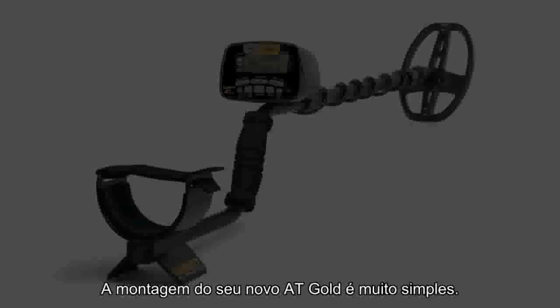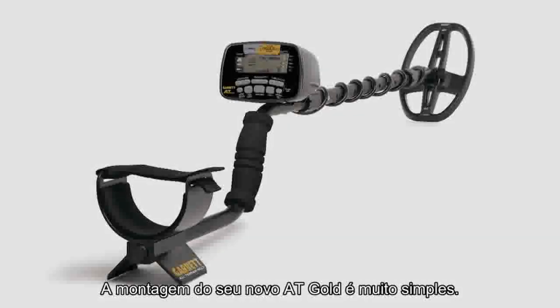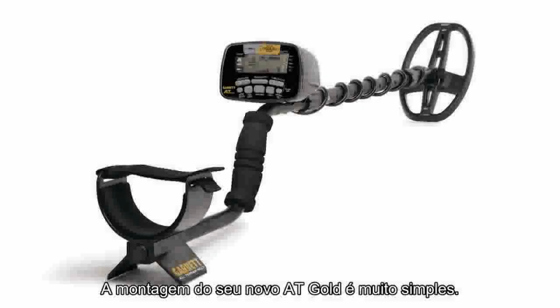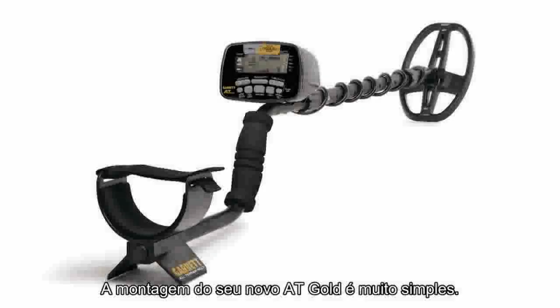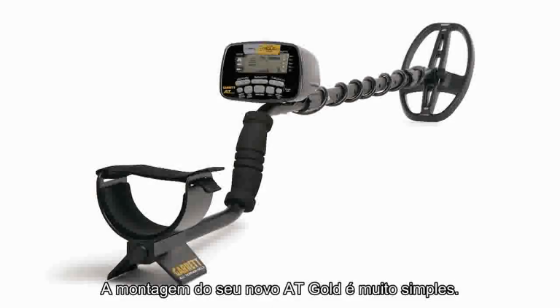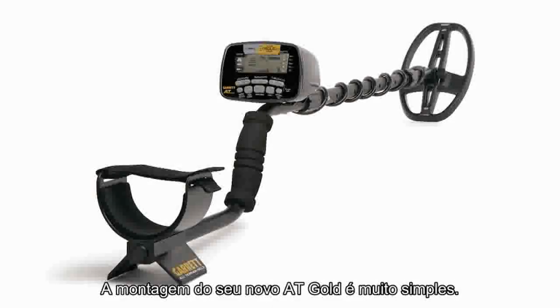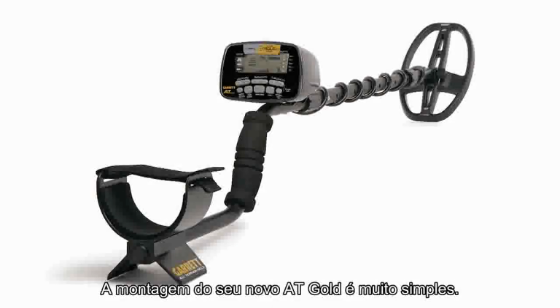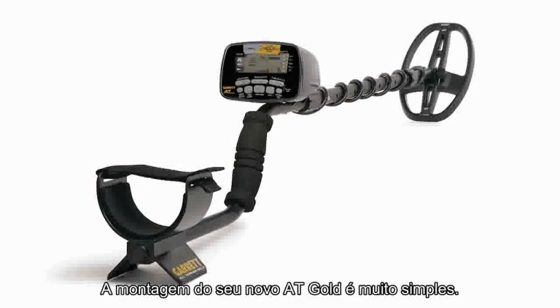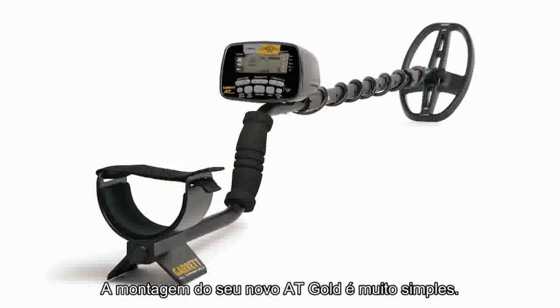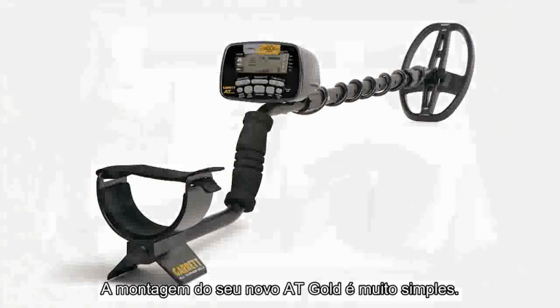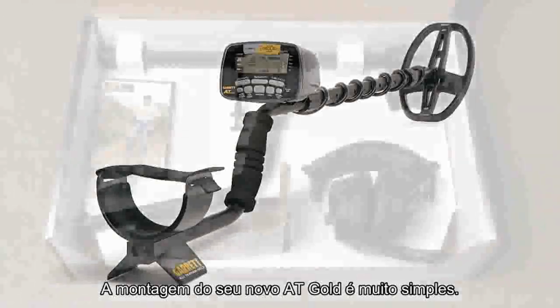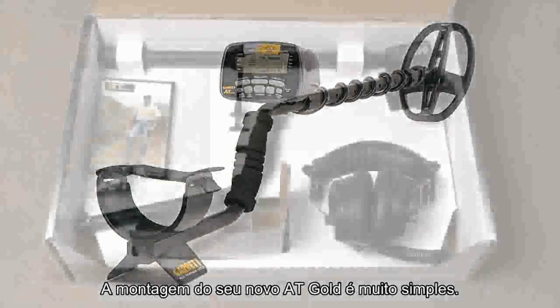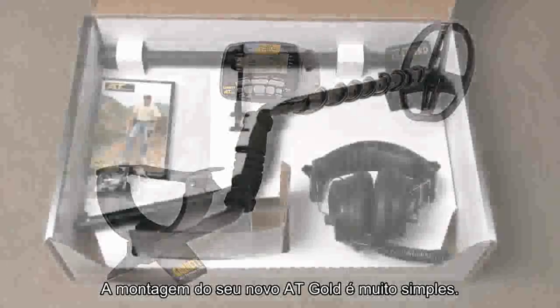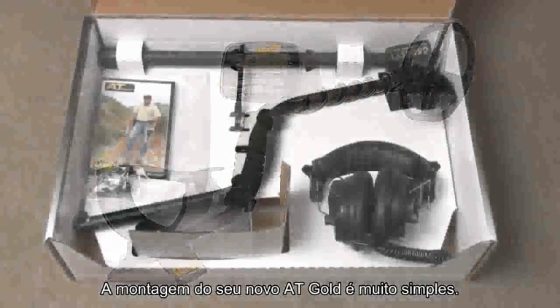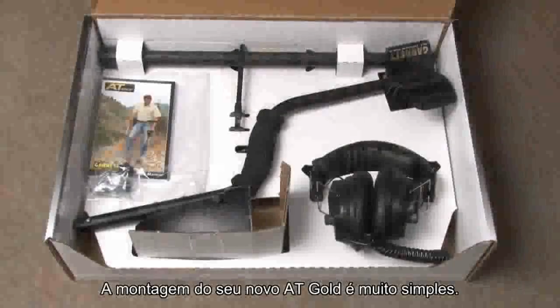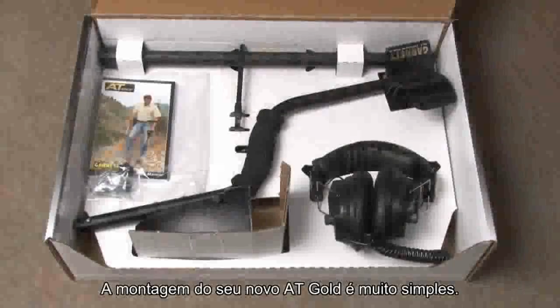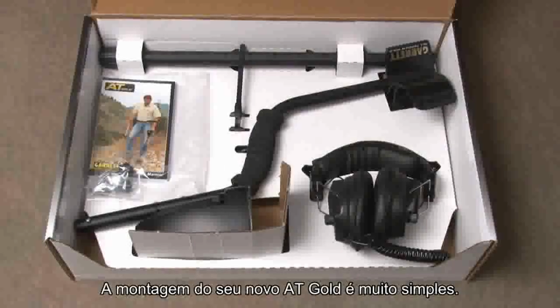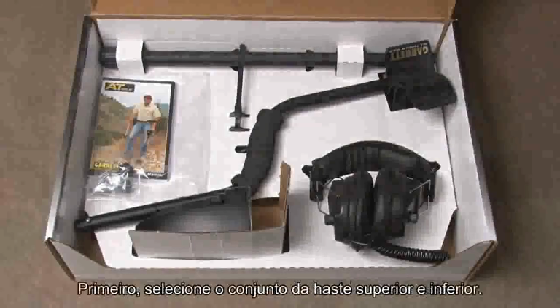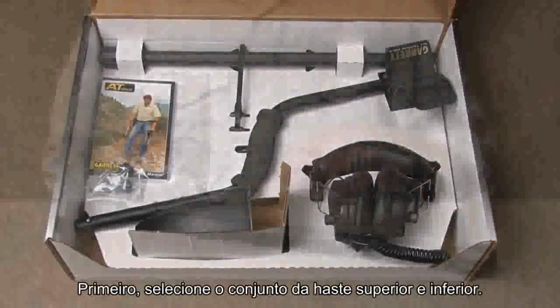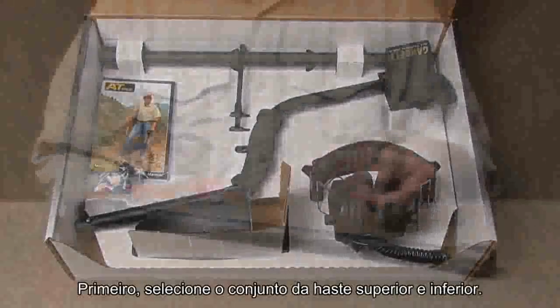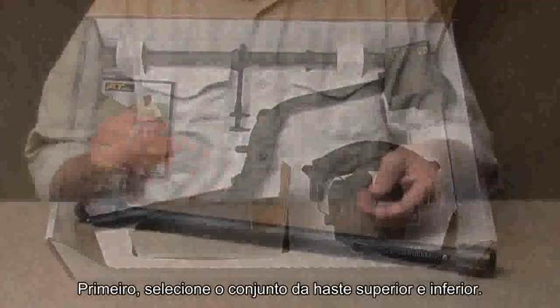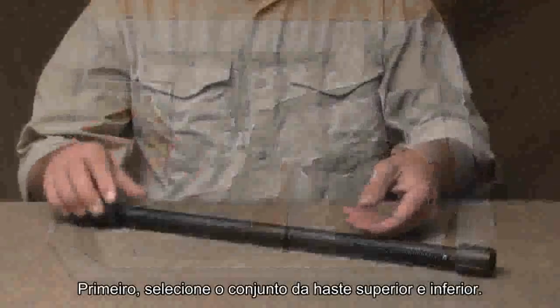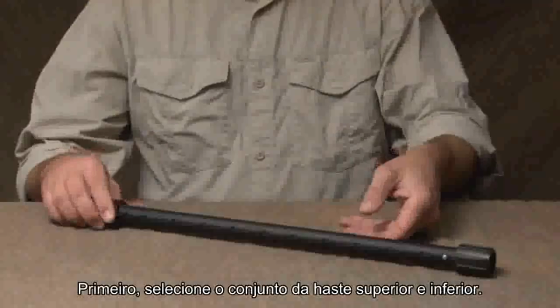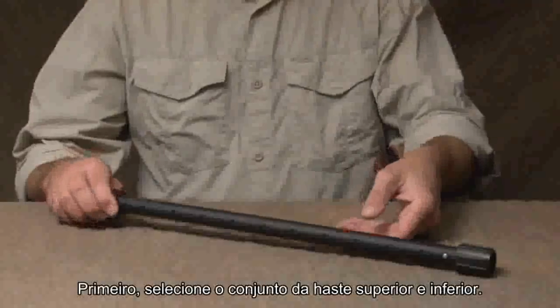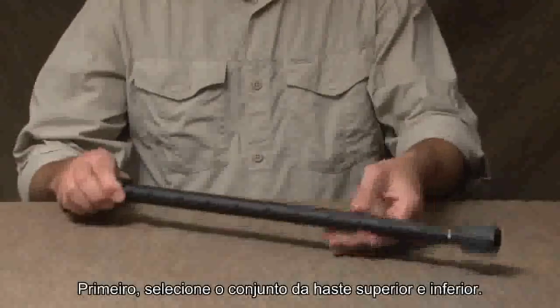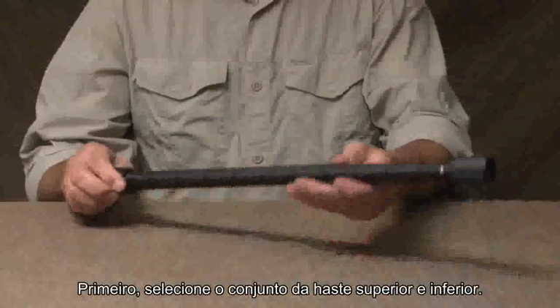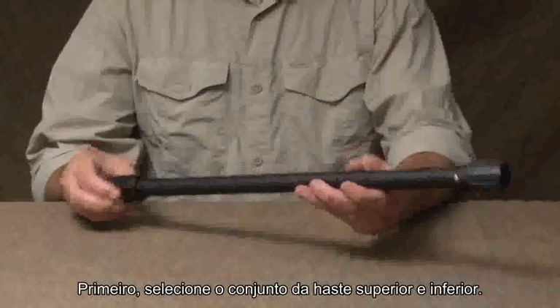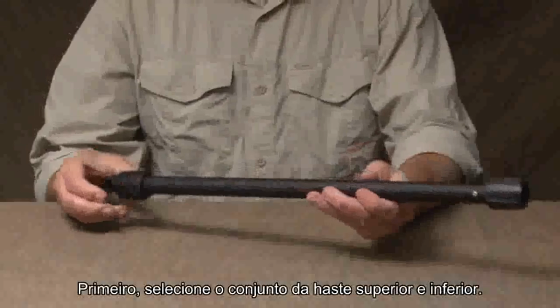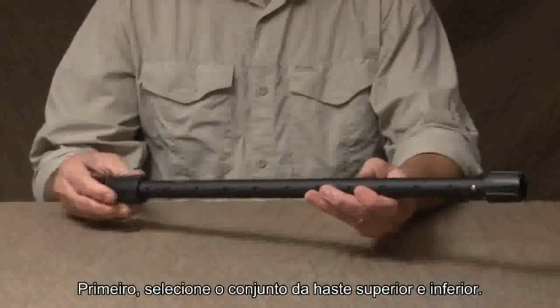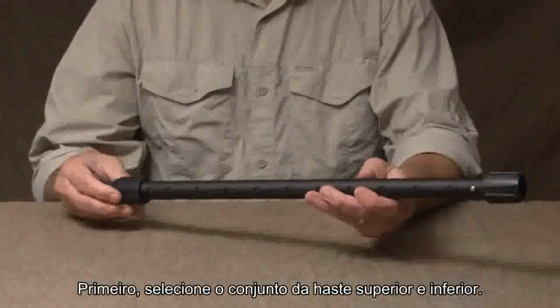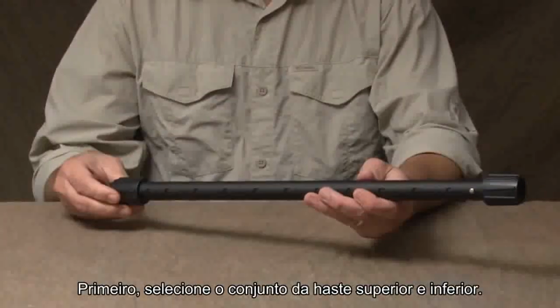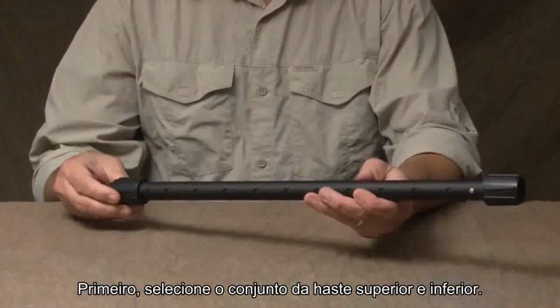Assembly of your new AT Gold is very simple. First, select the upper and lower stem assembly.